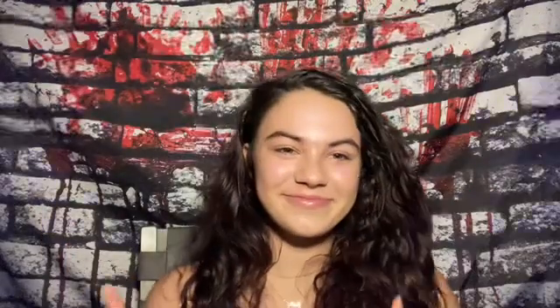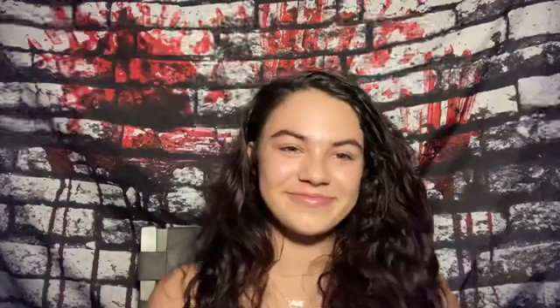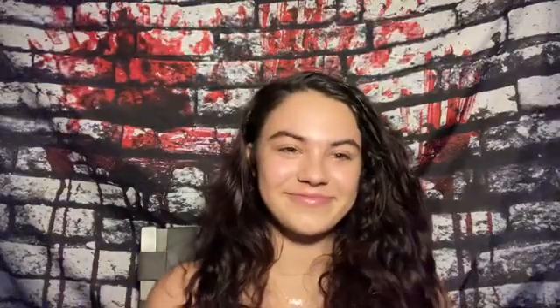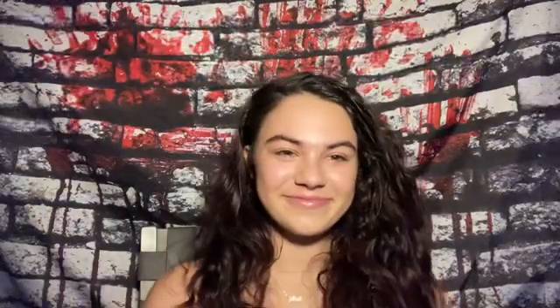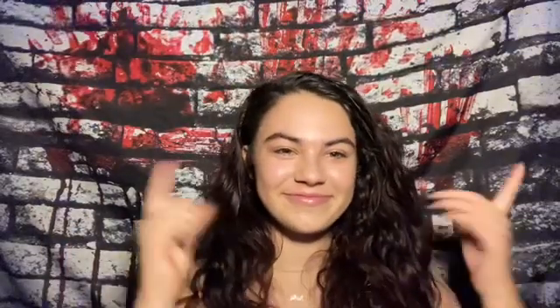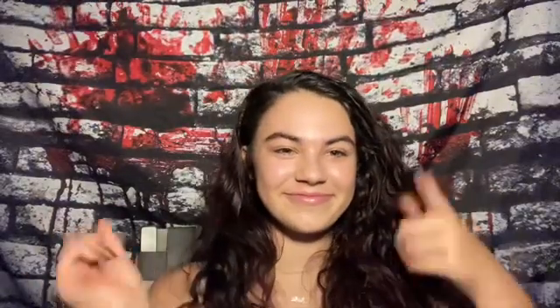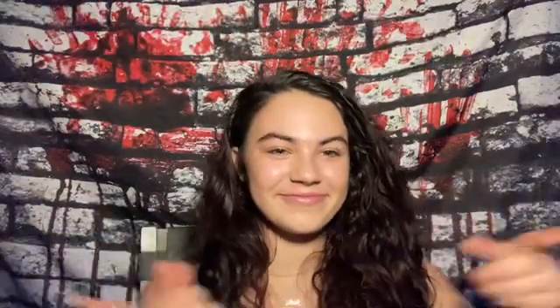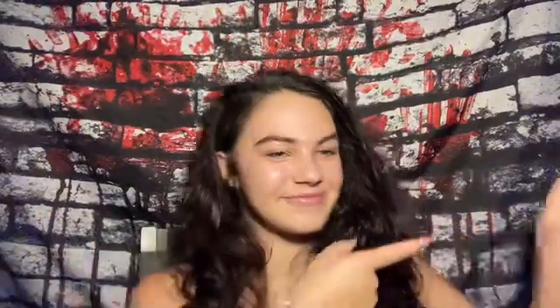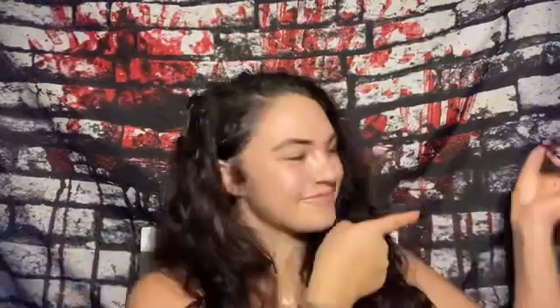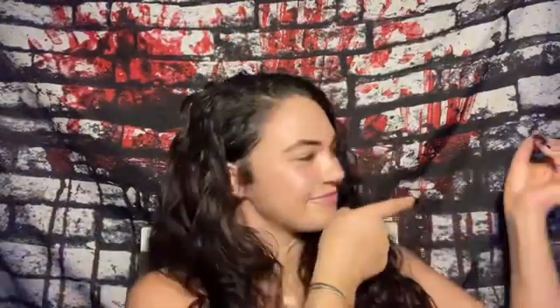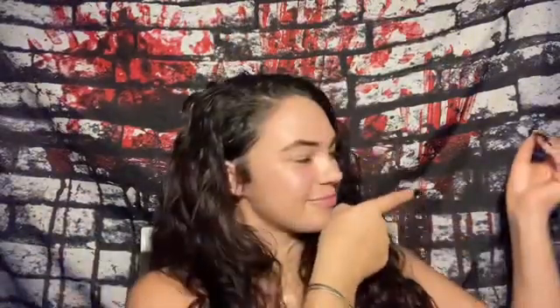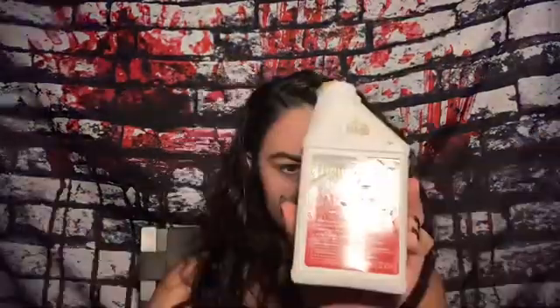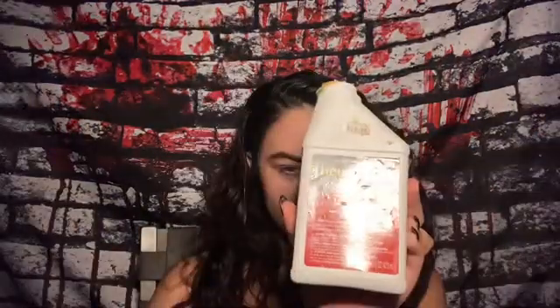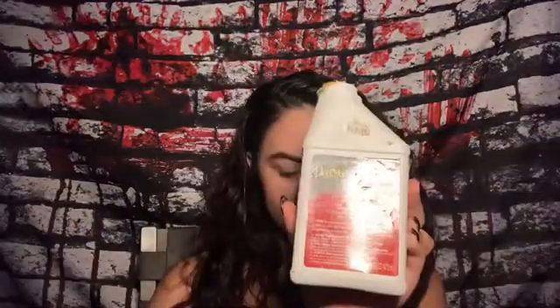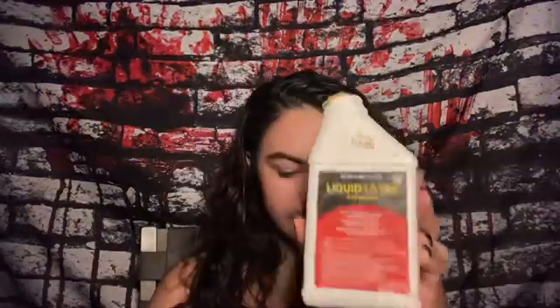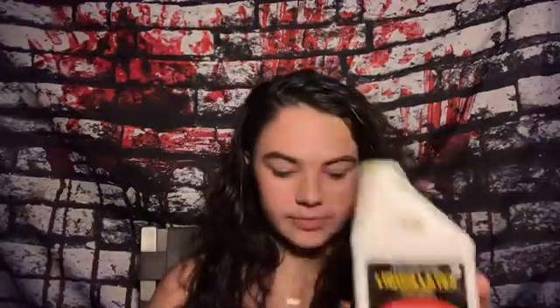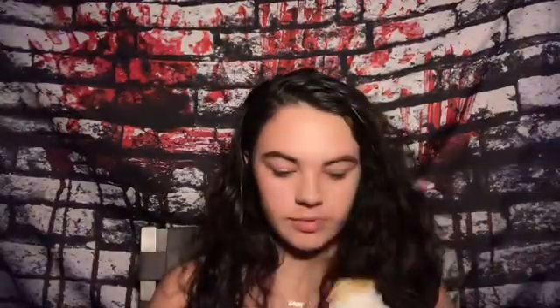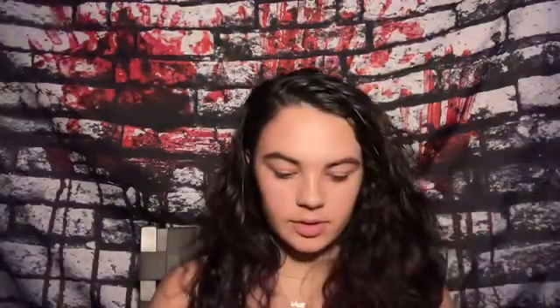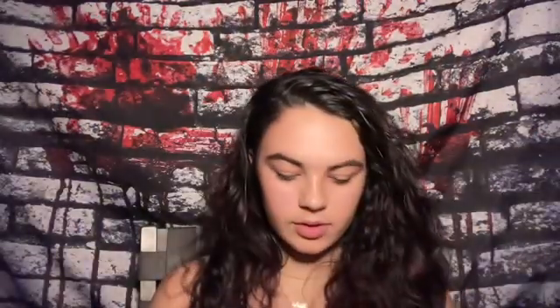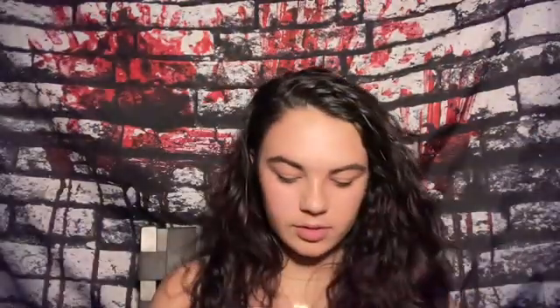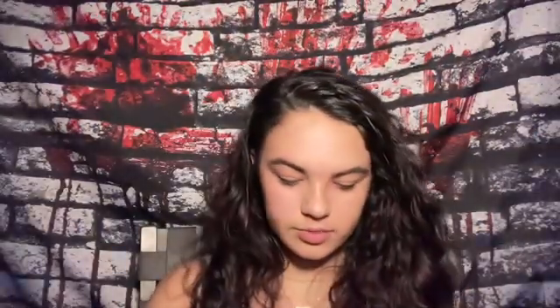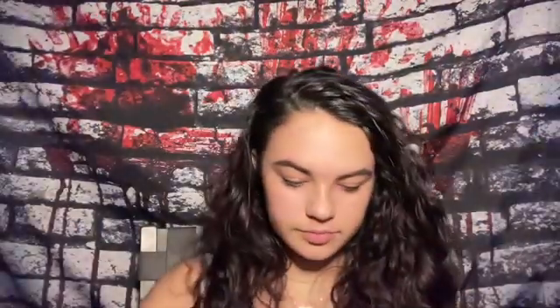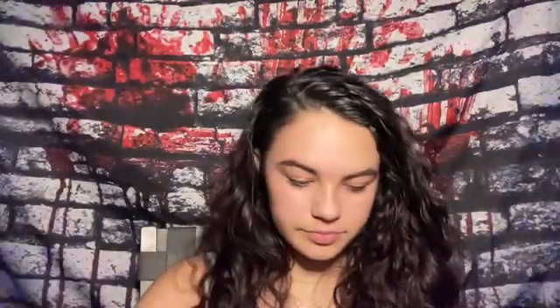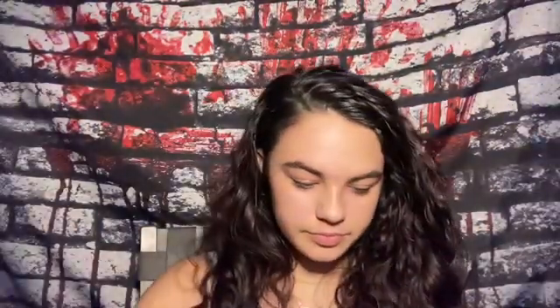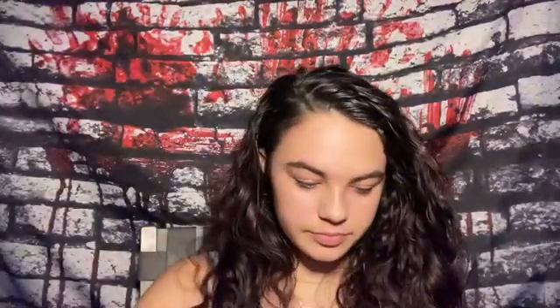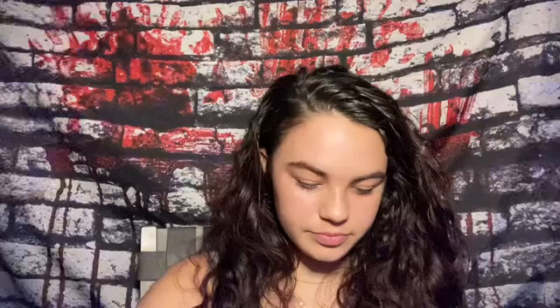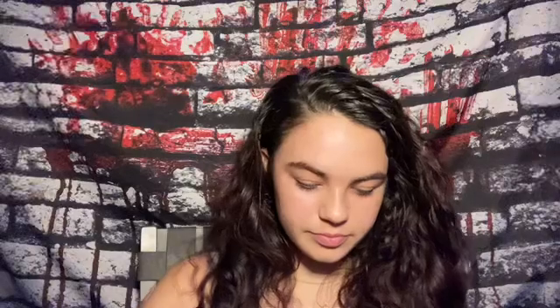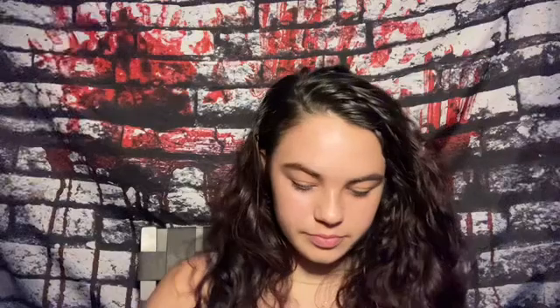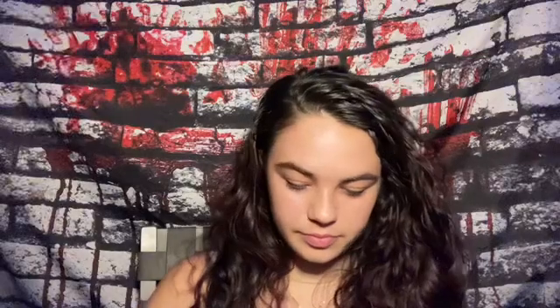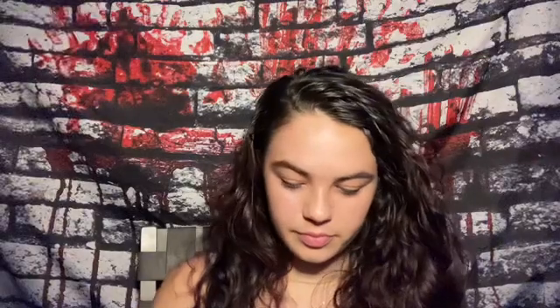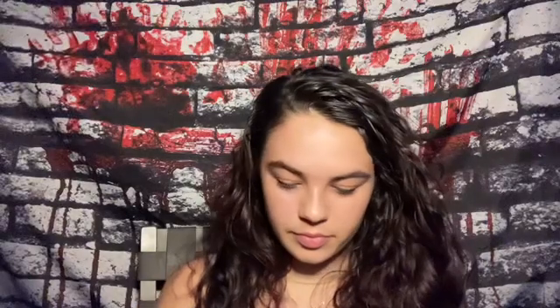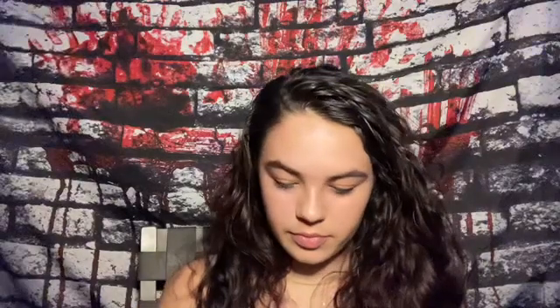First, I'm going to be taking some latex and putting some in the middle of my nose.